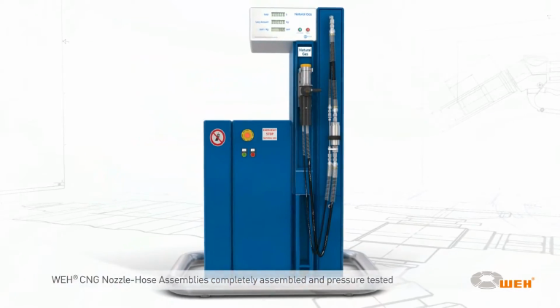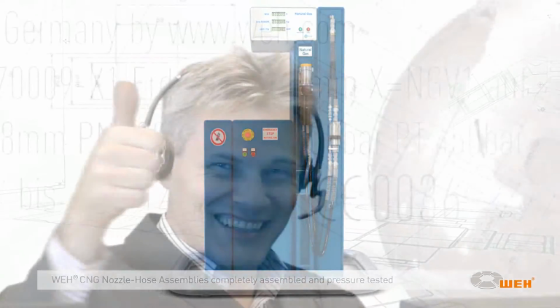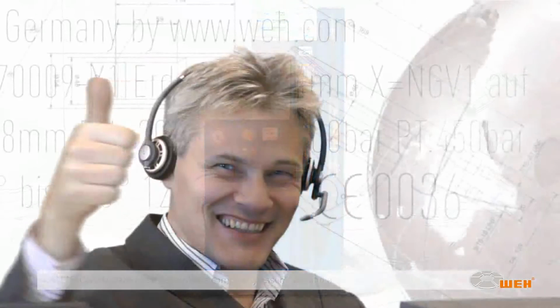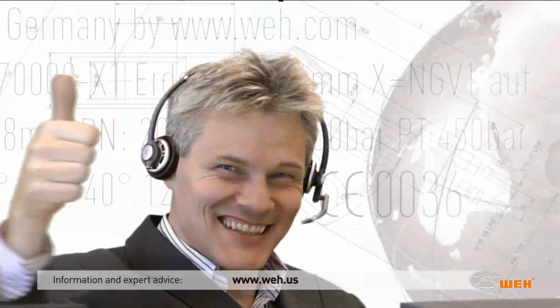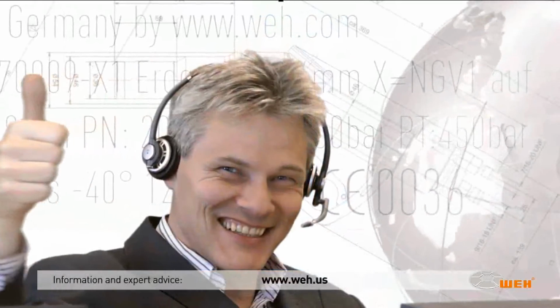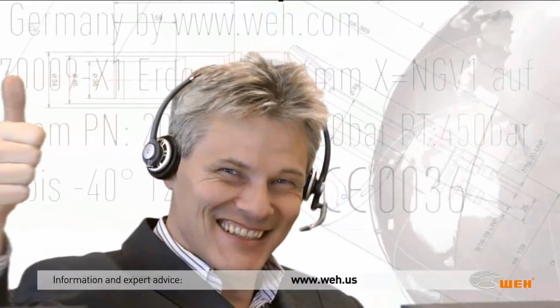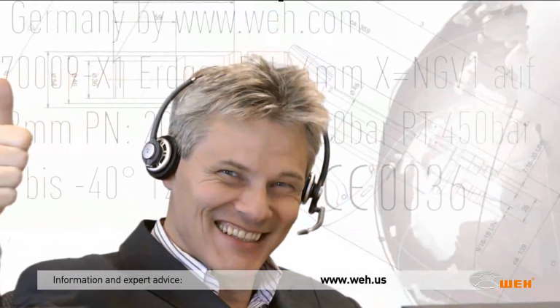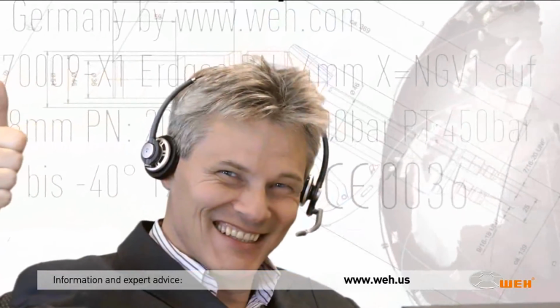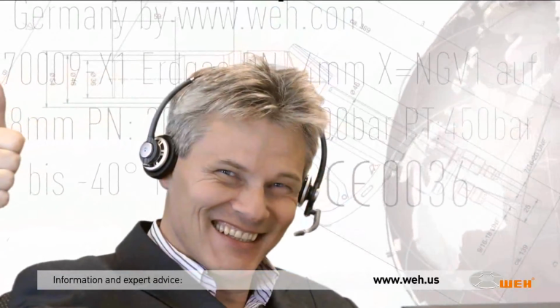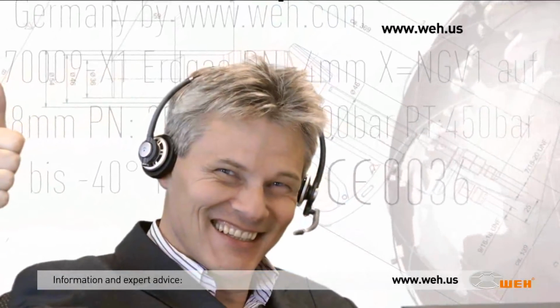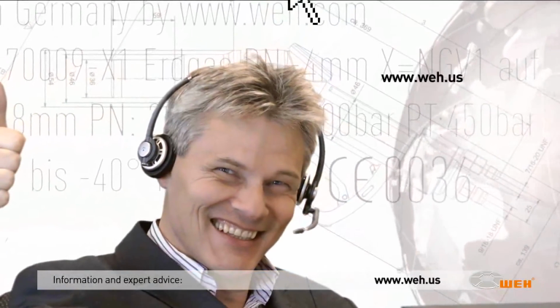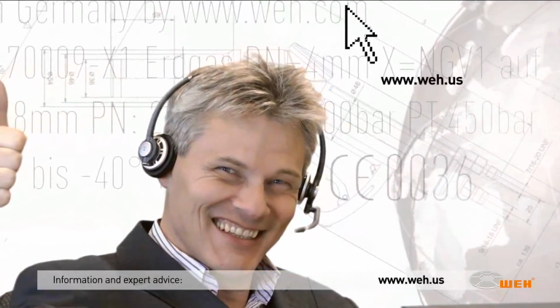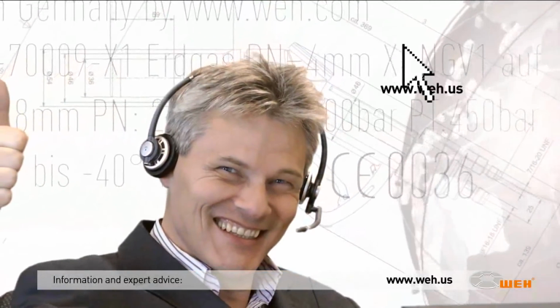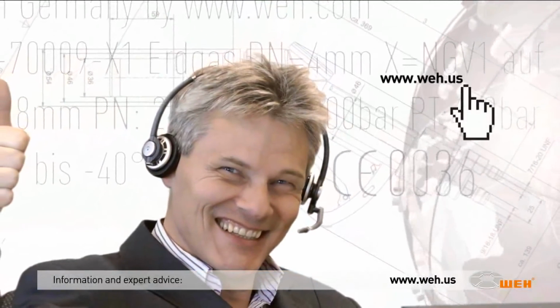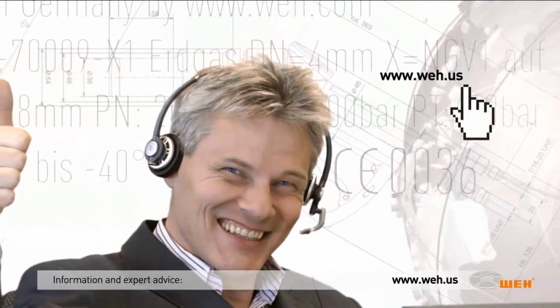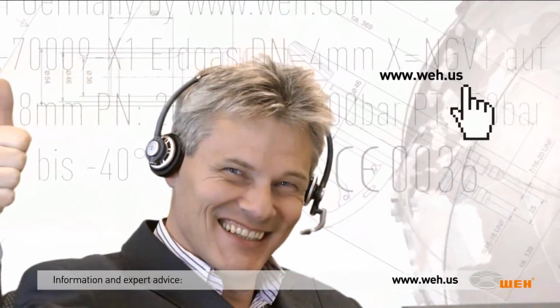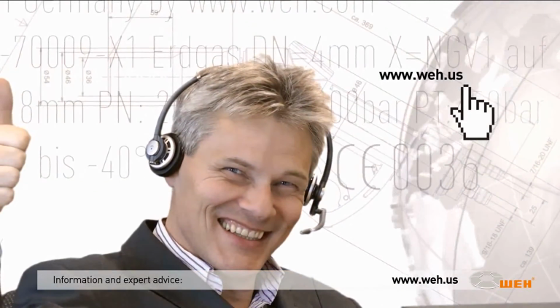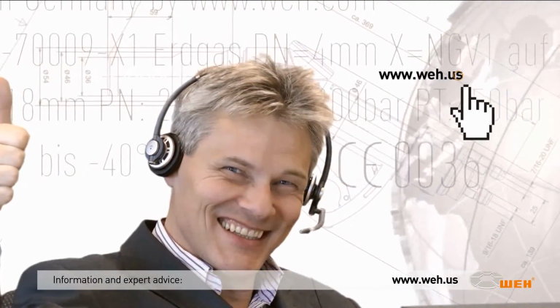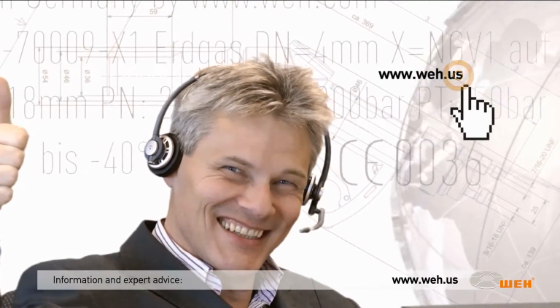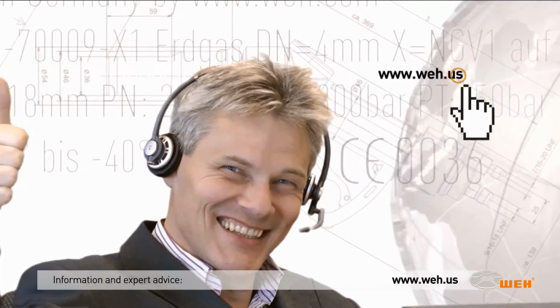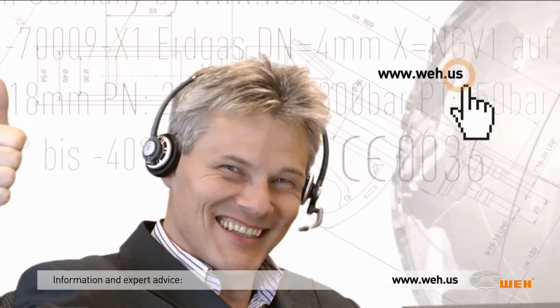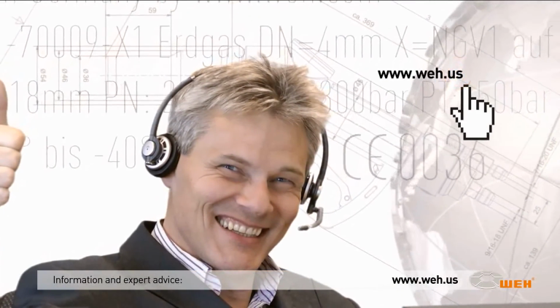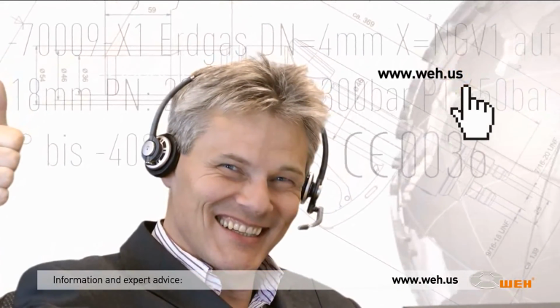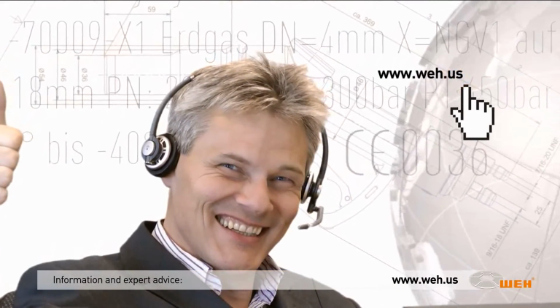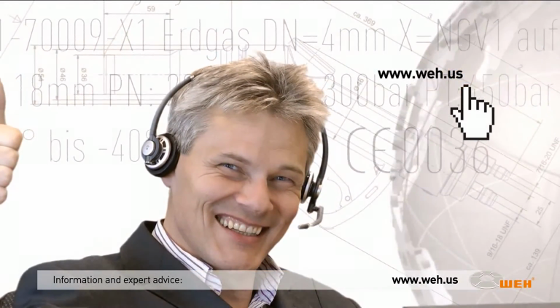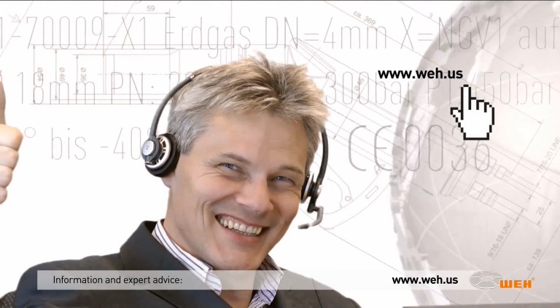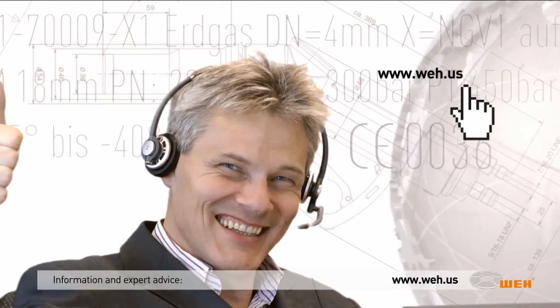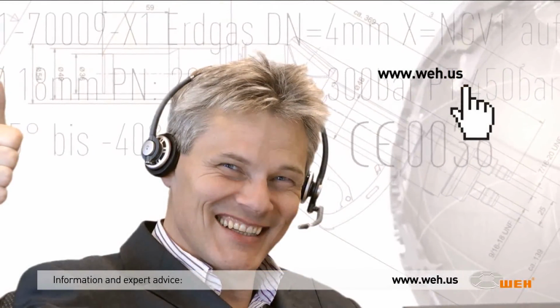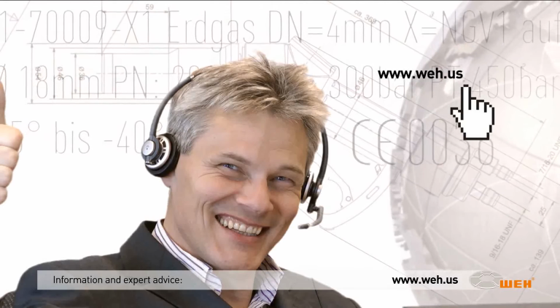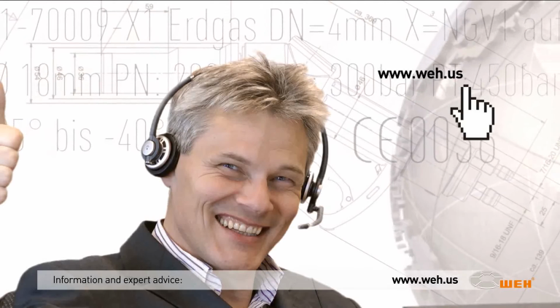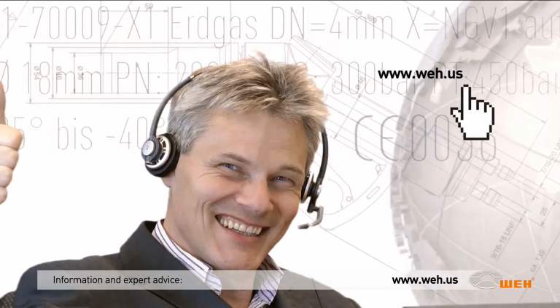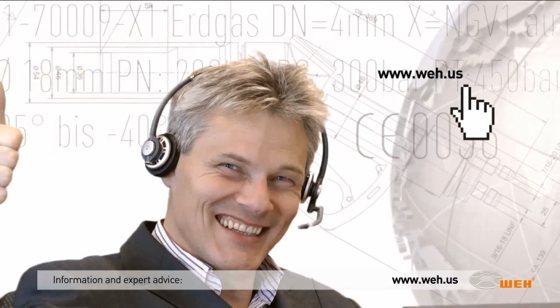Come and join us. Our experienced personnel will advise you and give you all the detailed information.